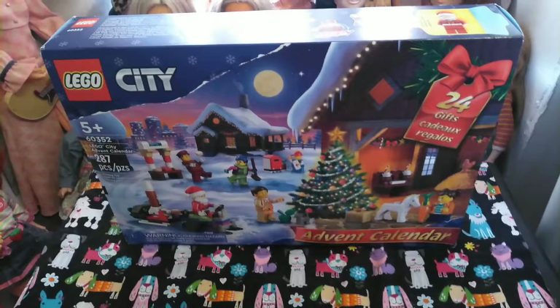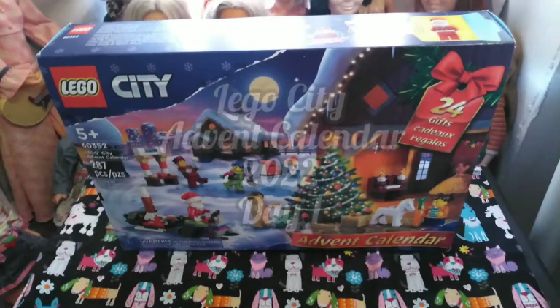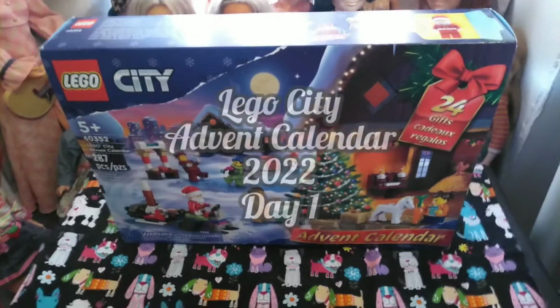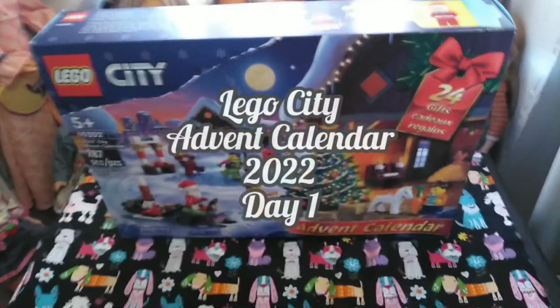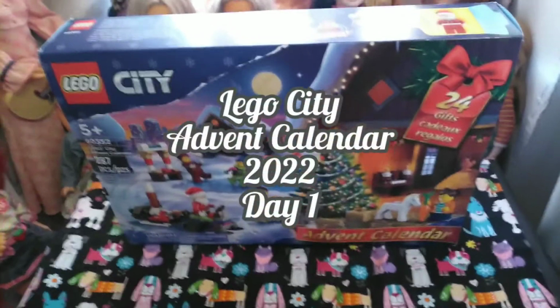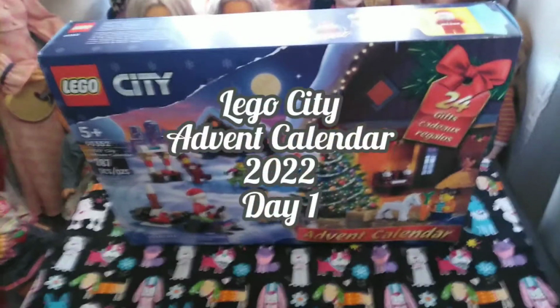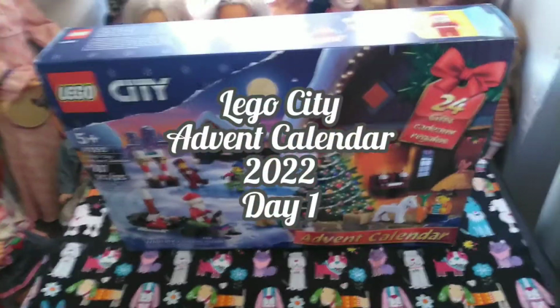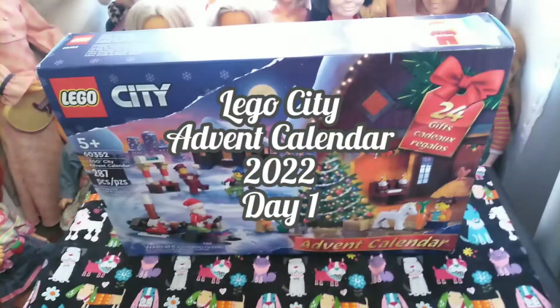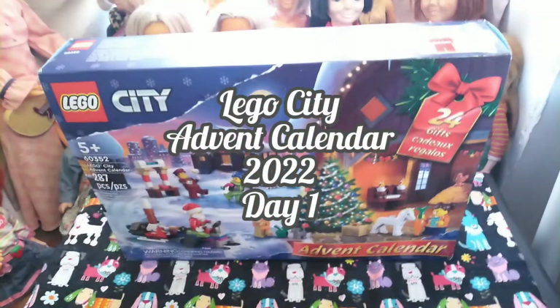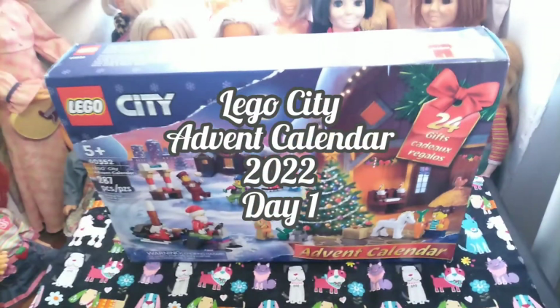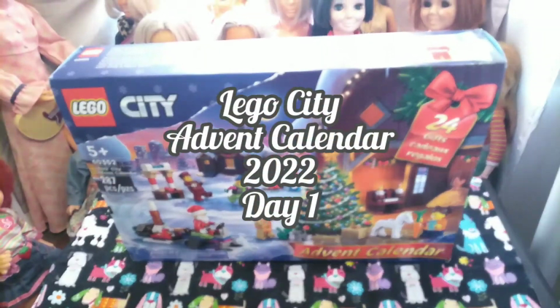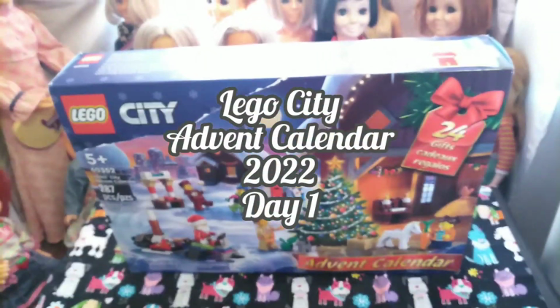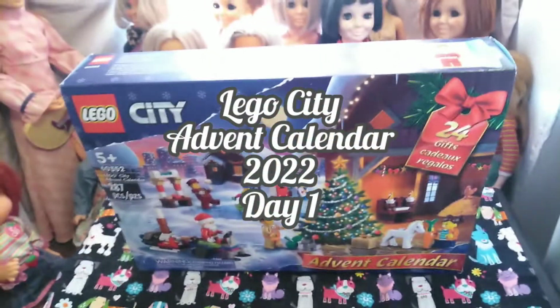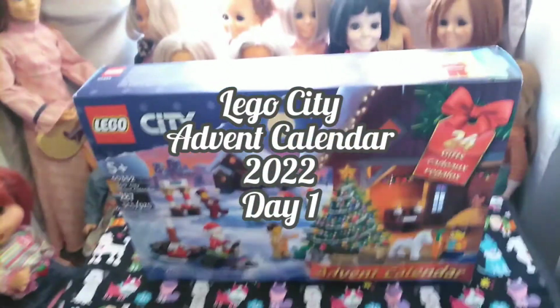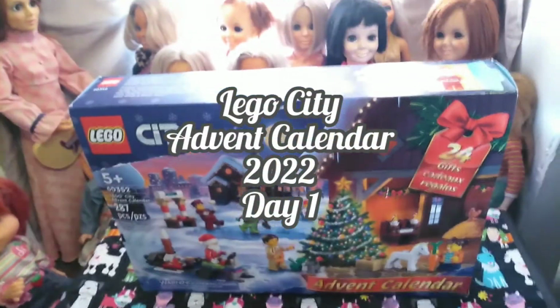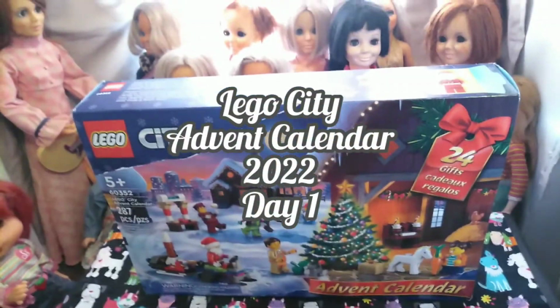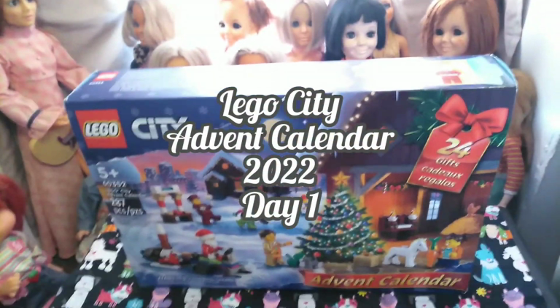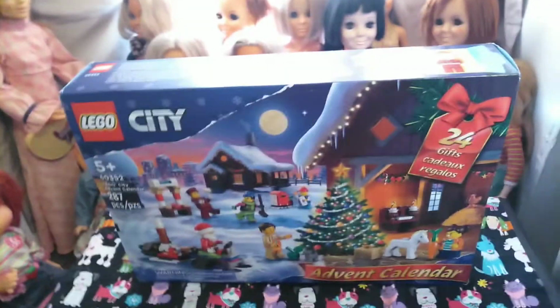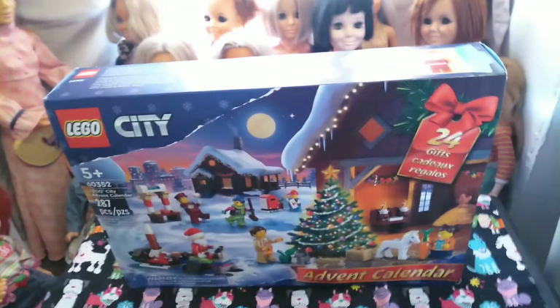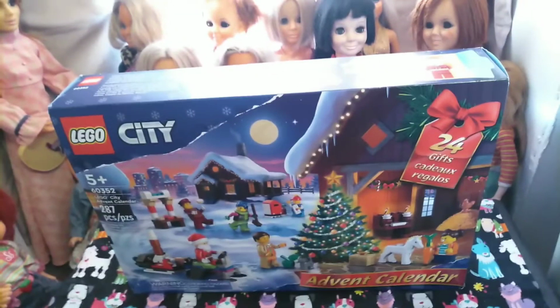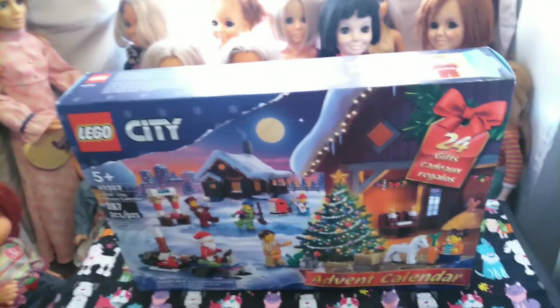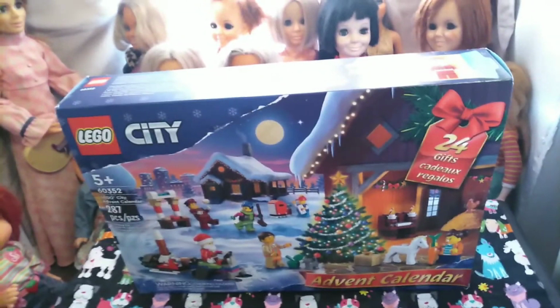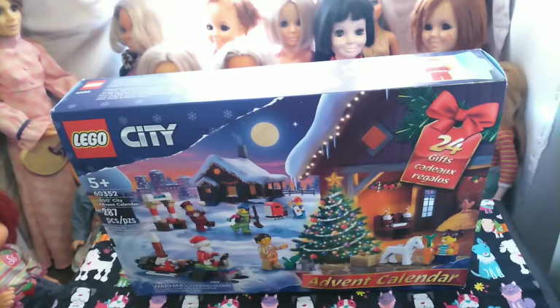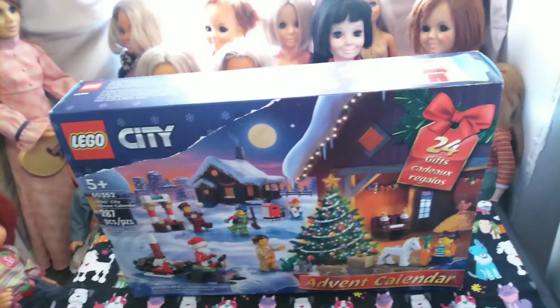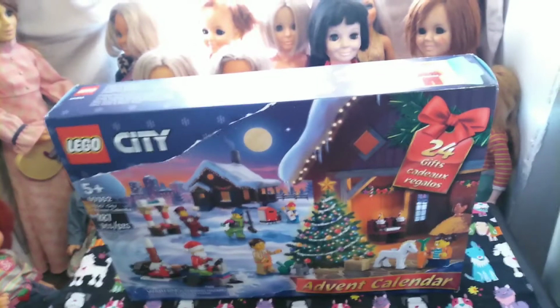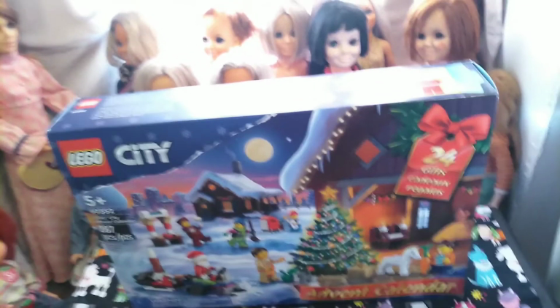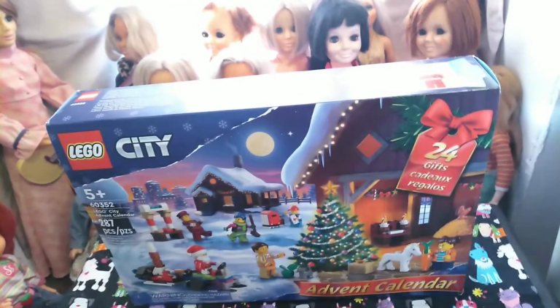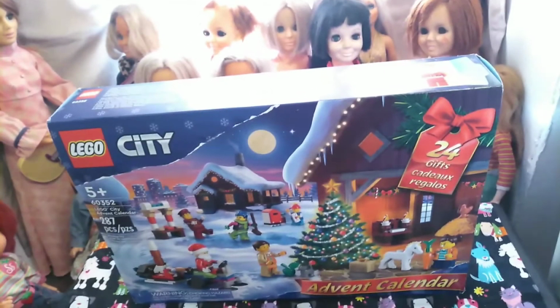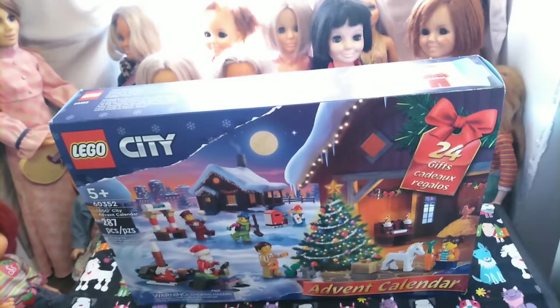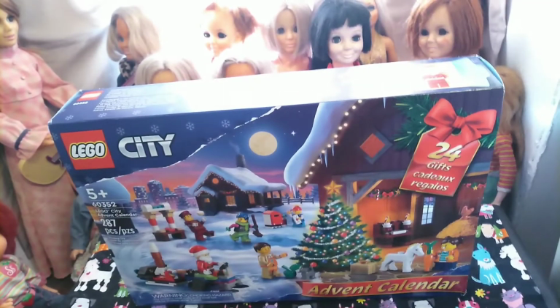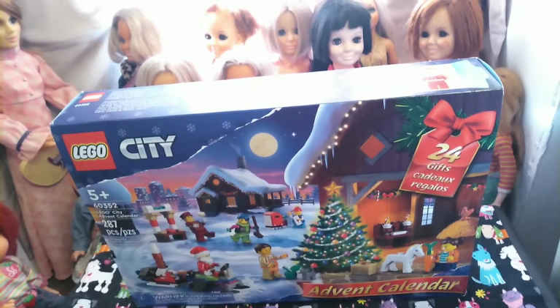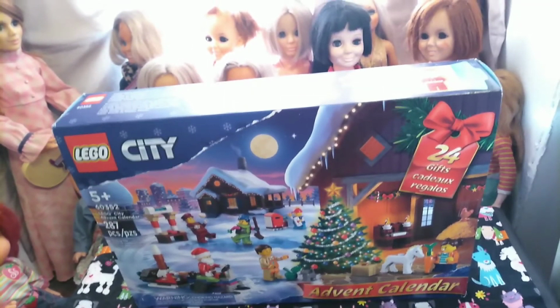Hey guys, it's Kerry. Welcome back to the channel, and welcome to my other, or going to be our other, Advent Calendar videos.